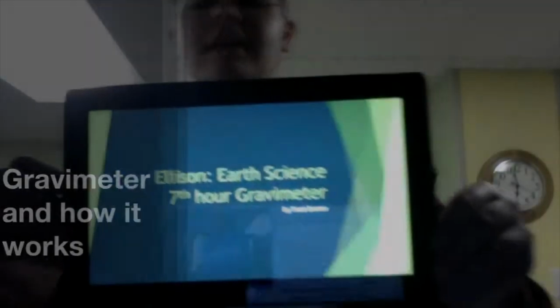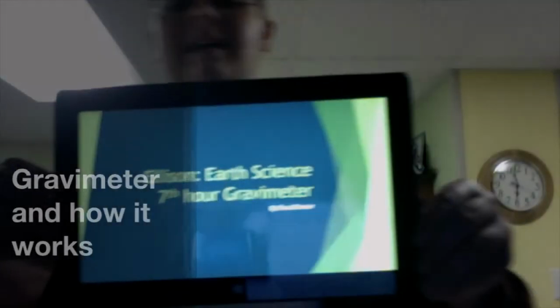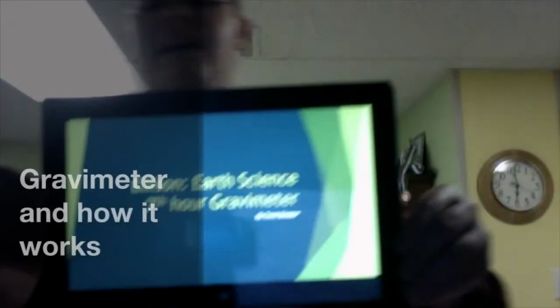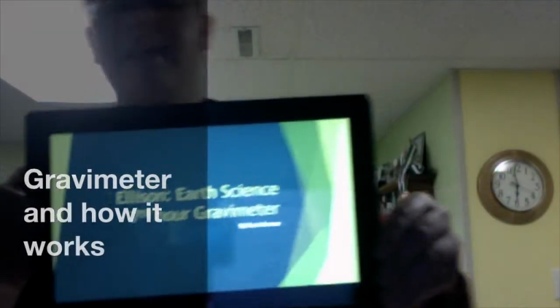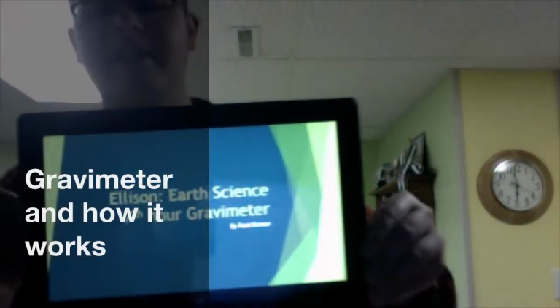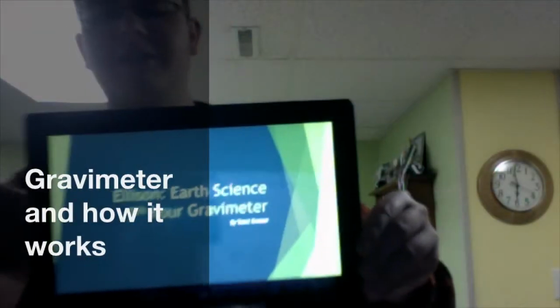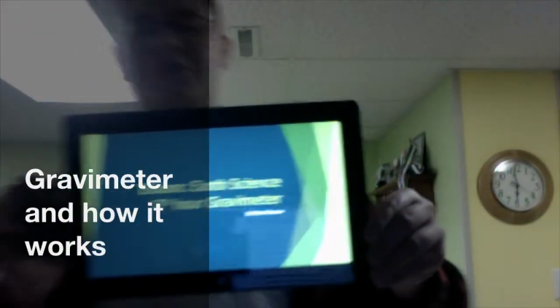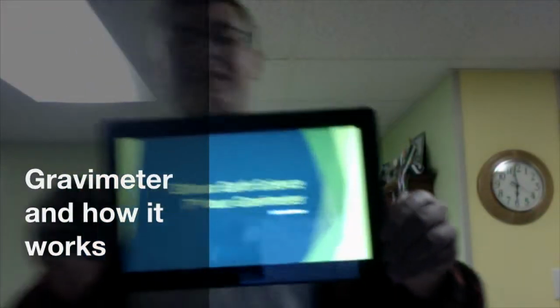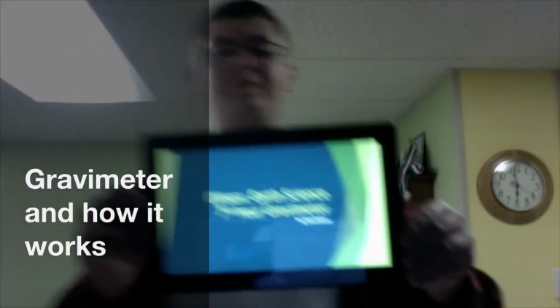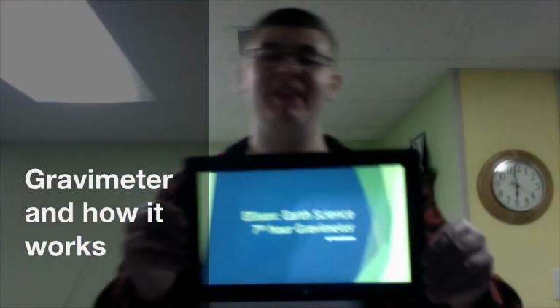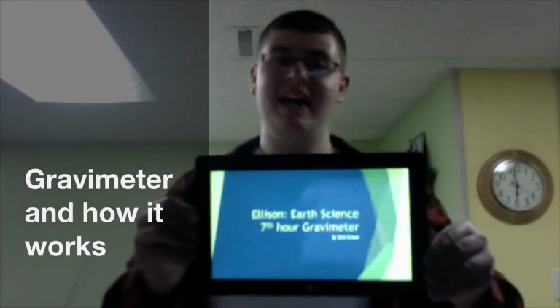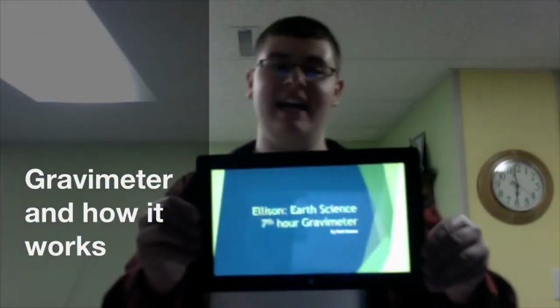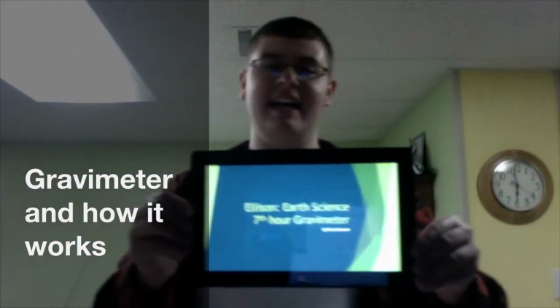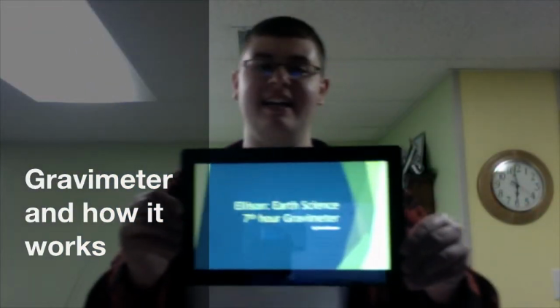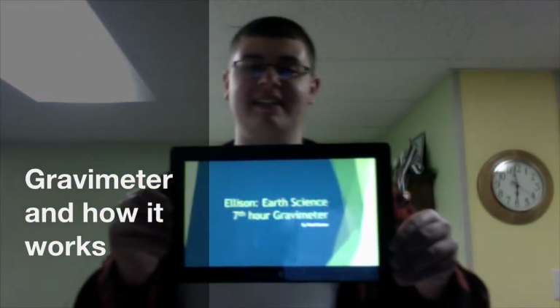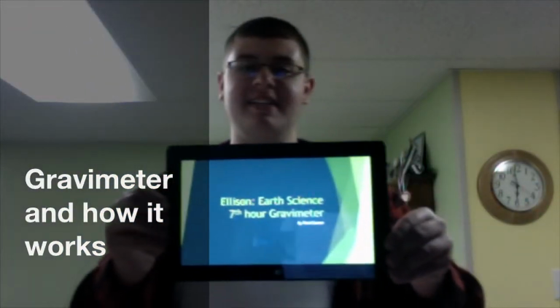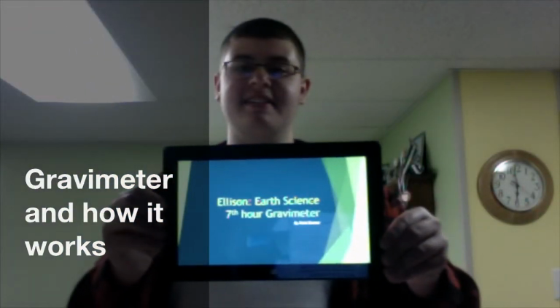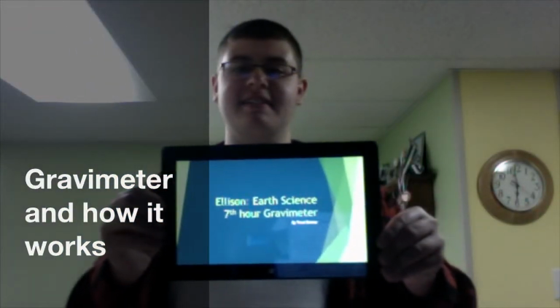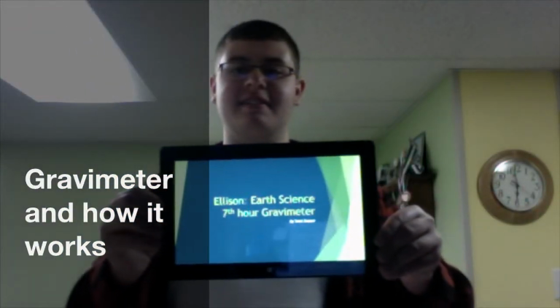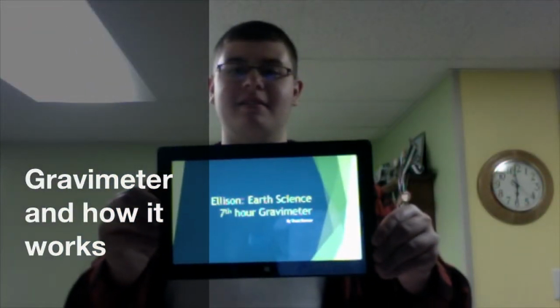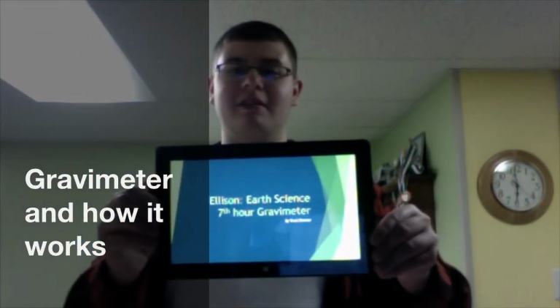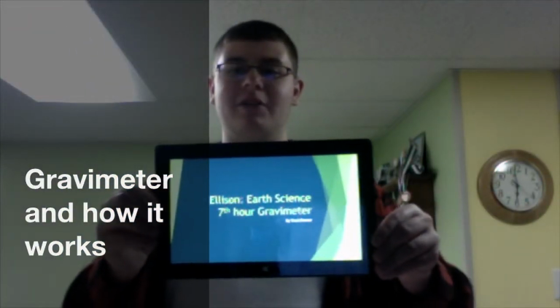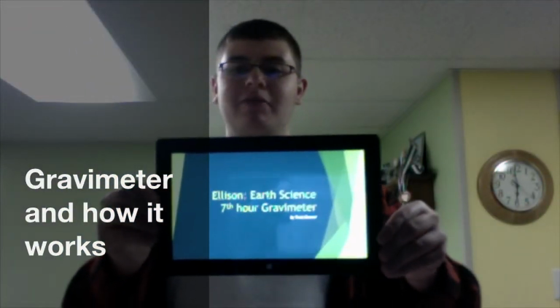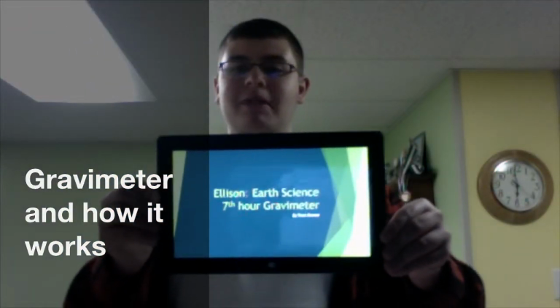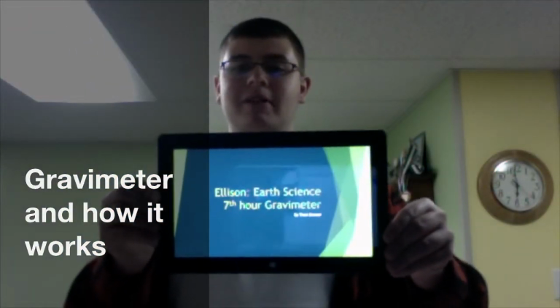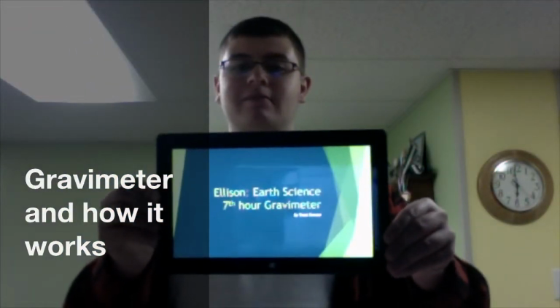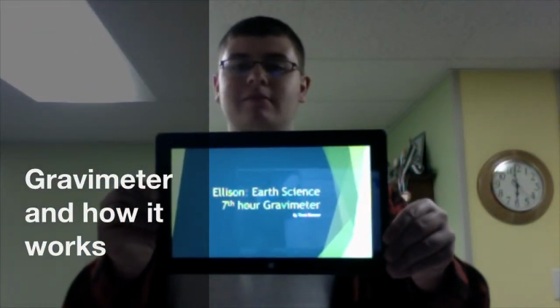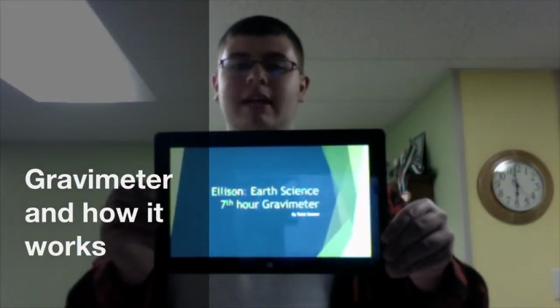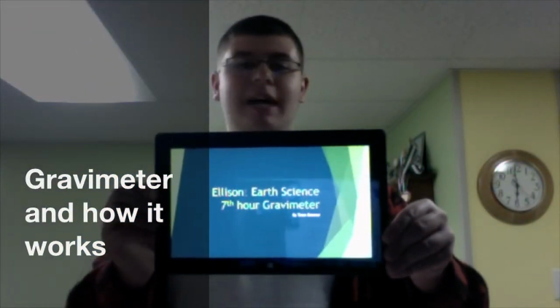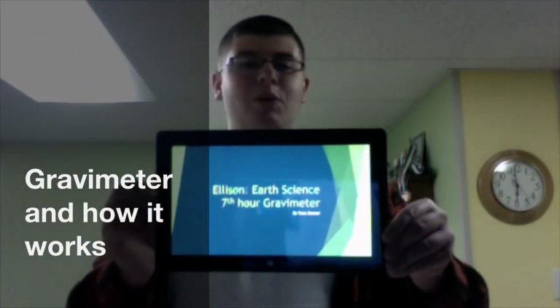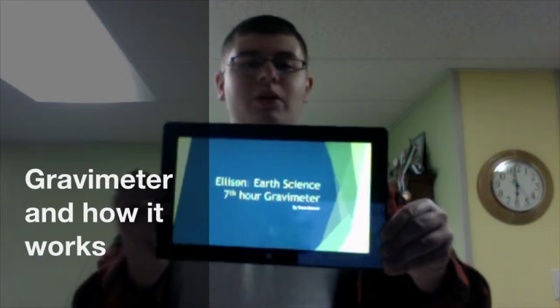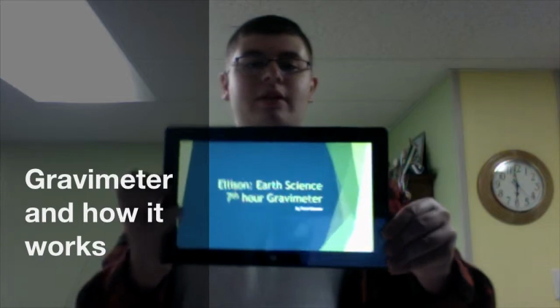Hey, it's Trent, and this is a gravimeter and how it works.